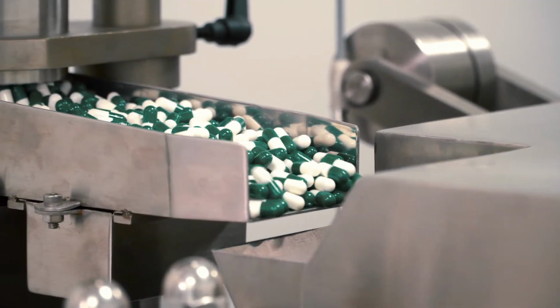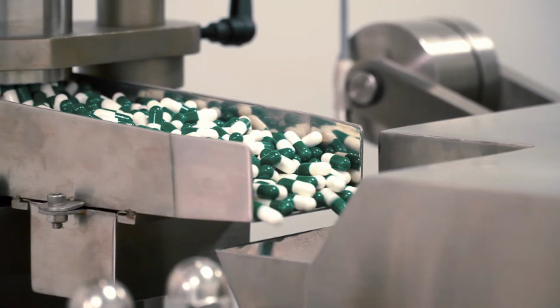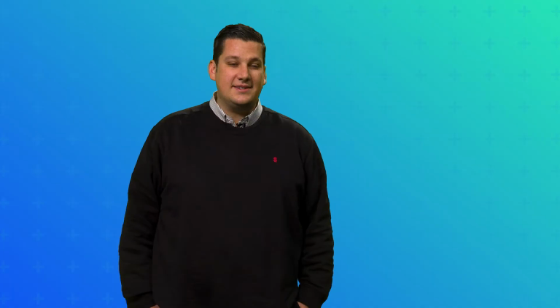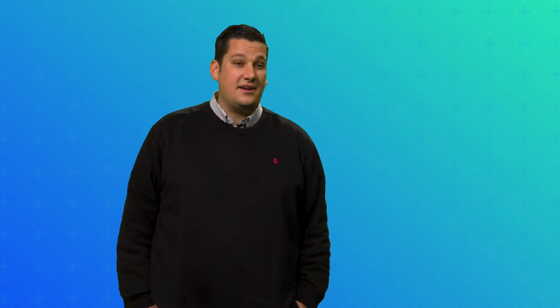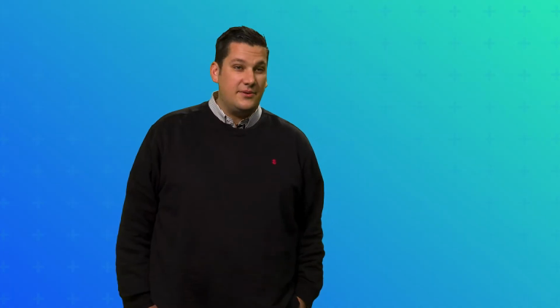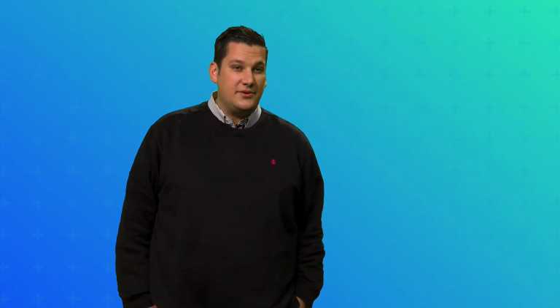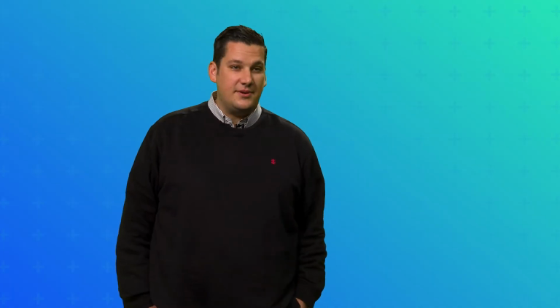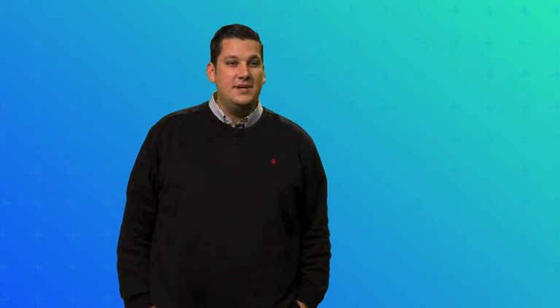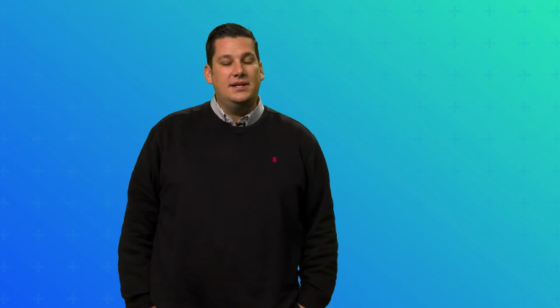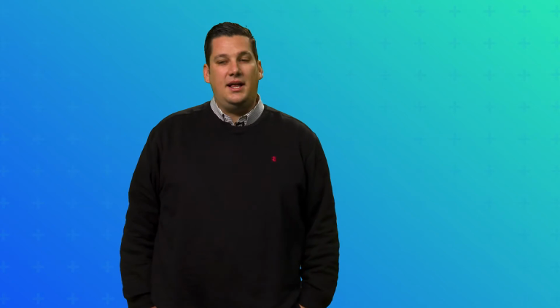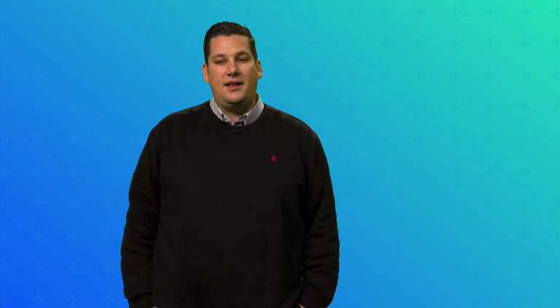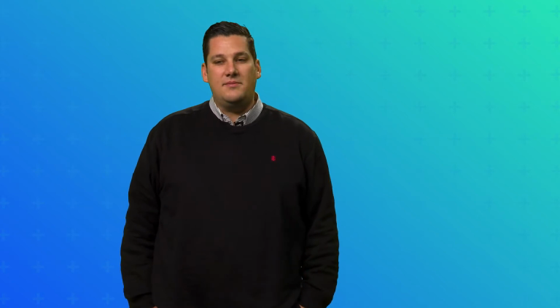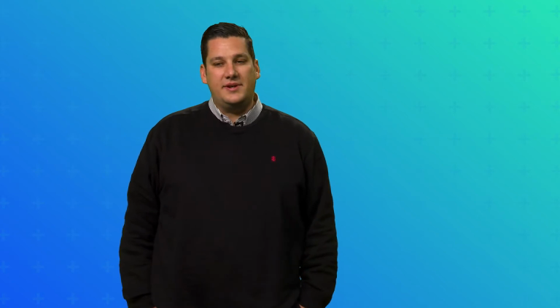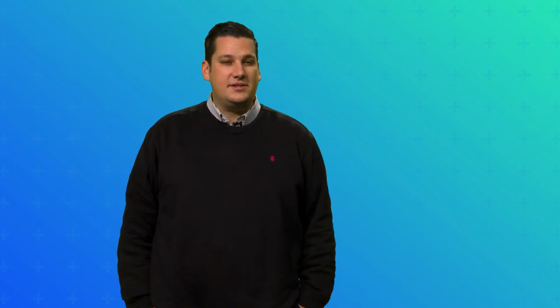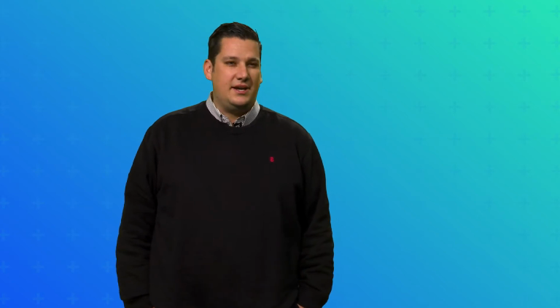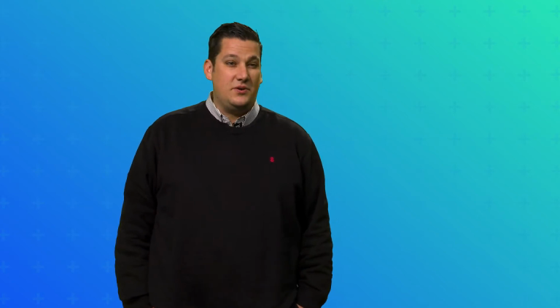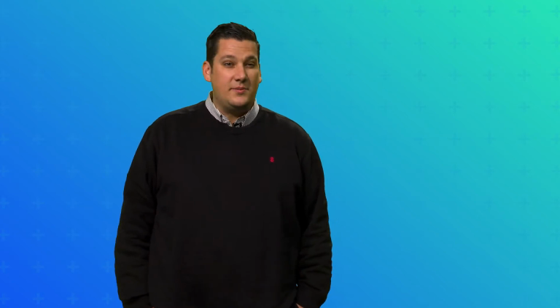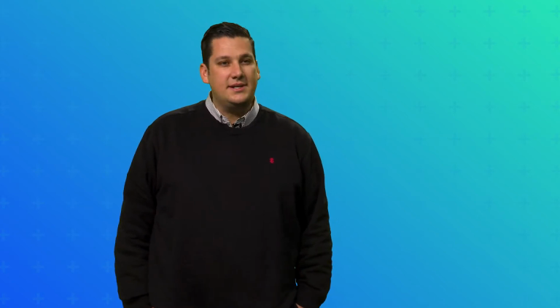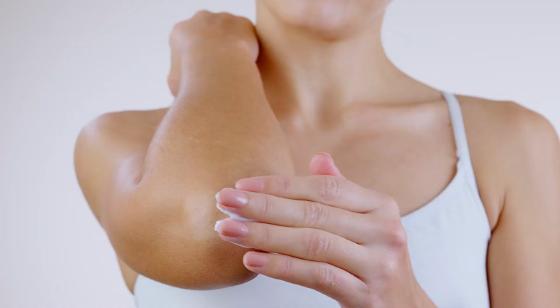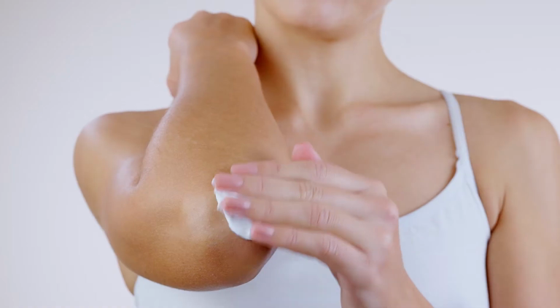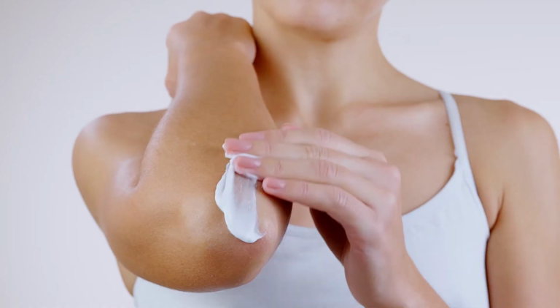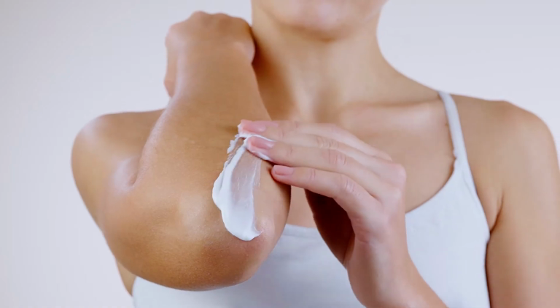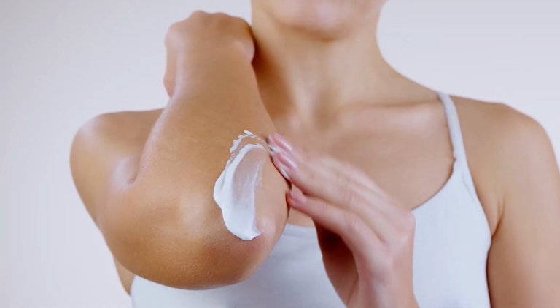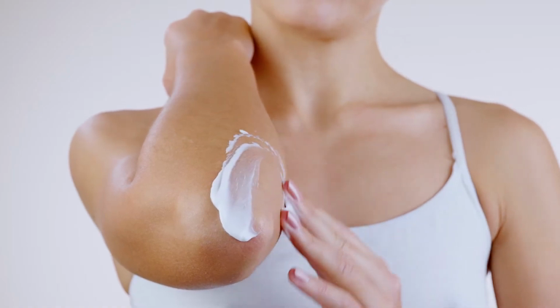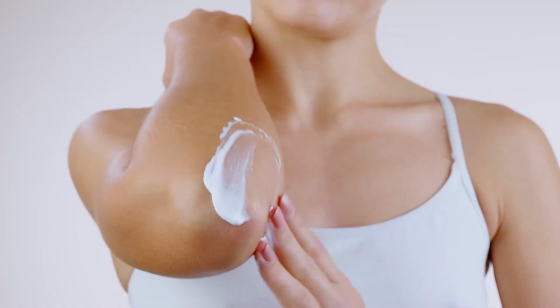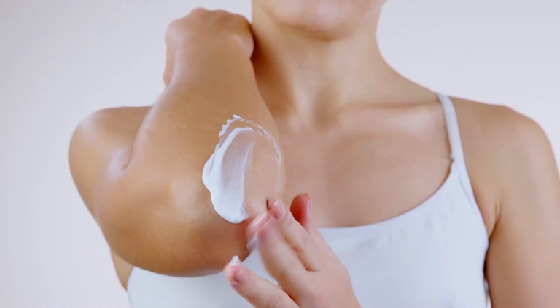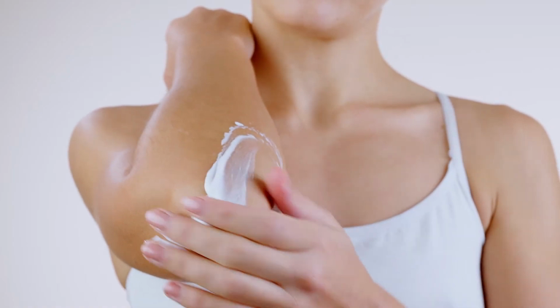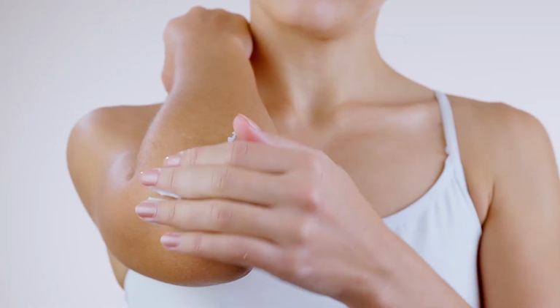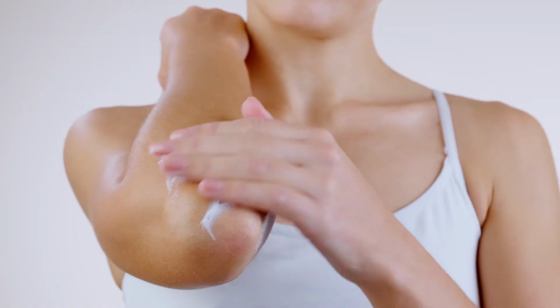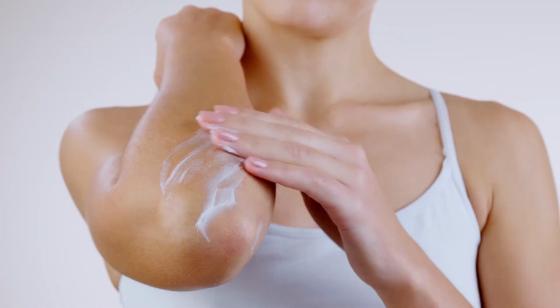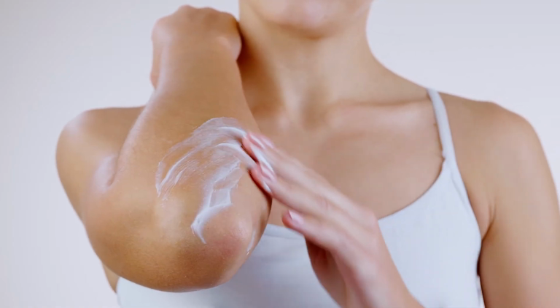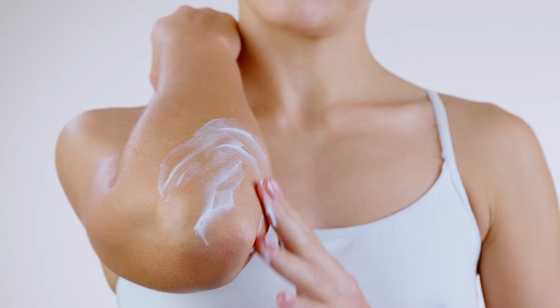This is a topical cream, or essentially an ointment. People can put it on their skin like they would other cosmetic products.